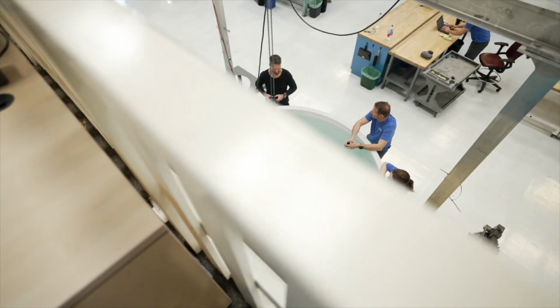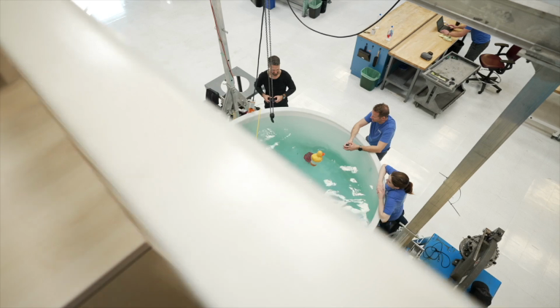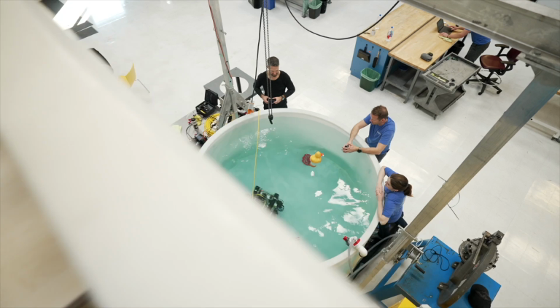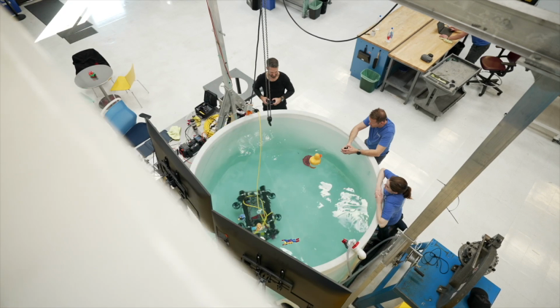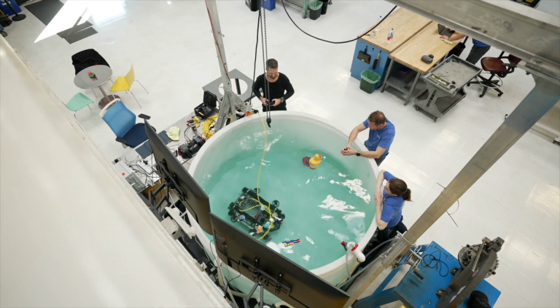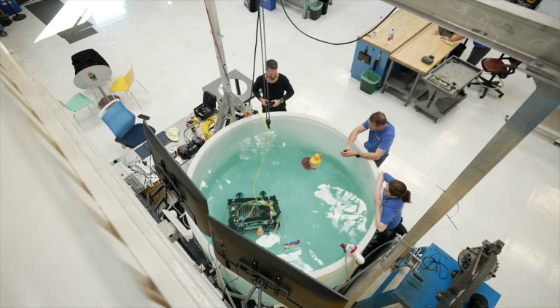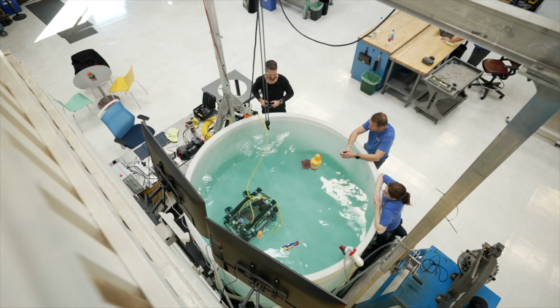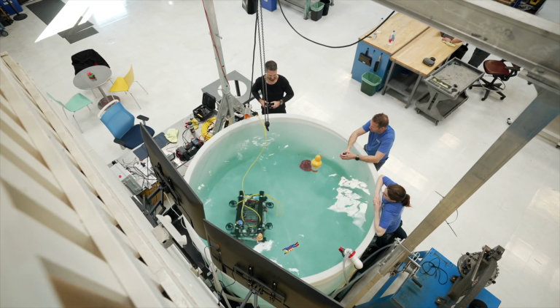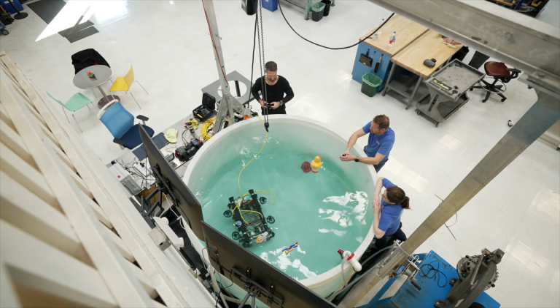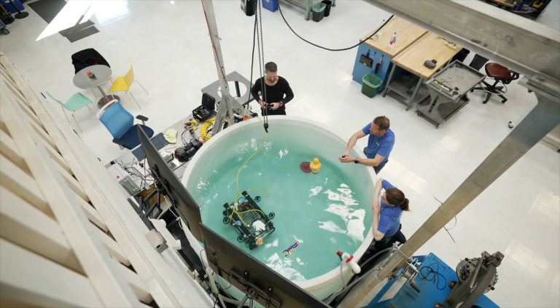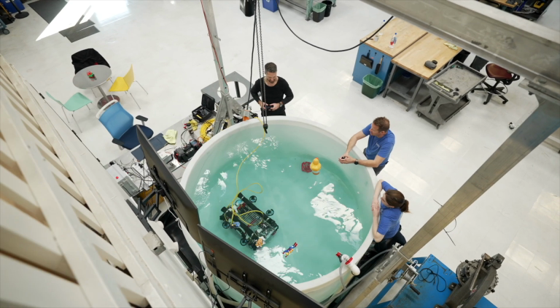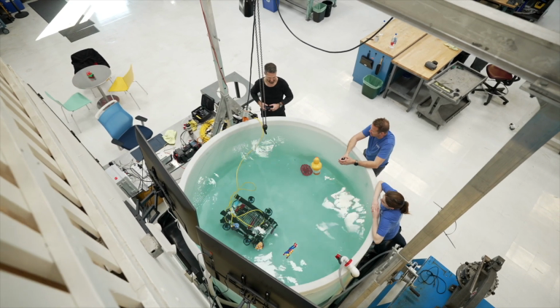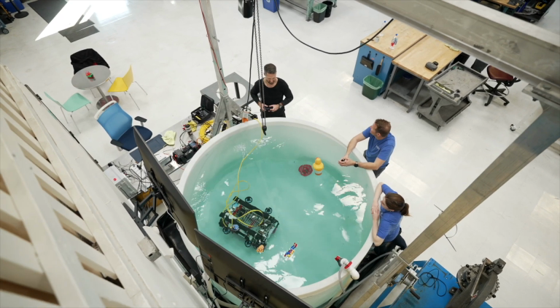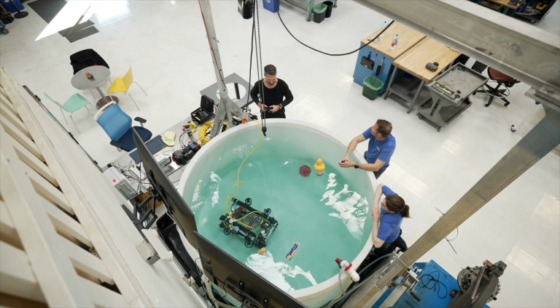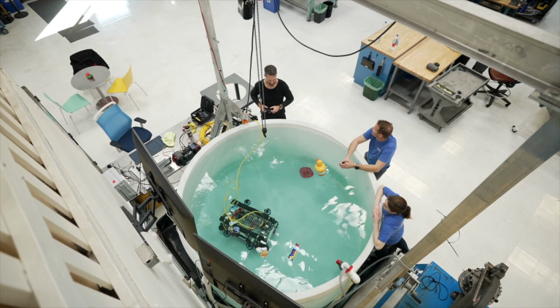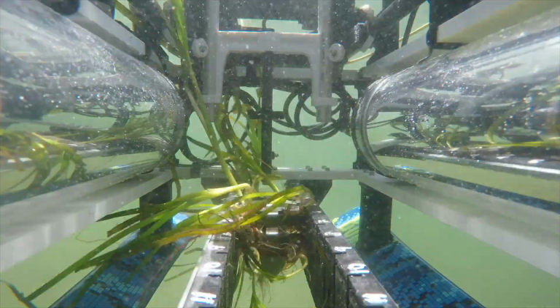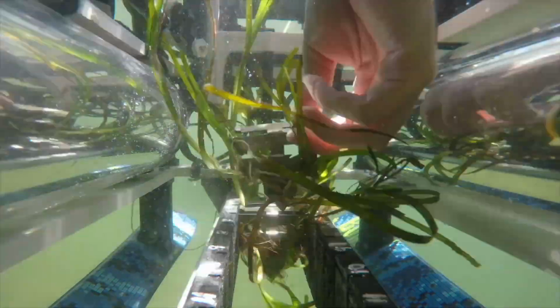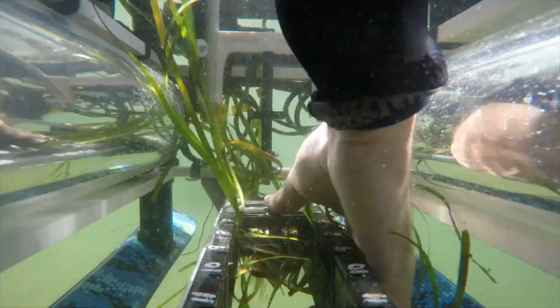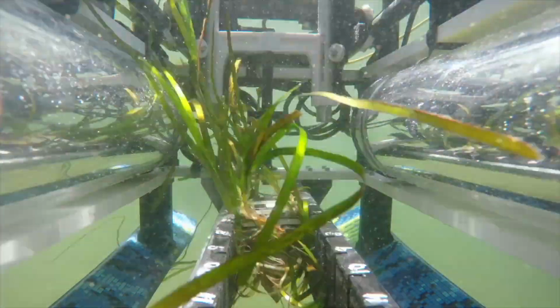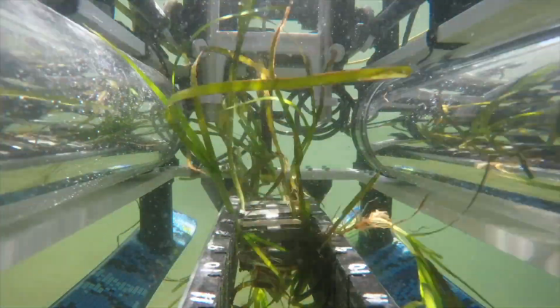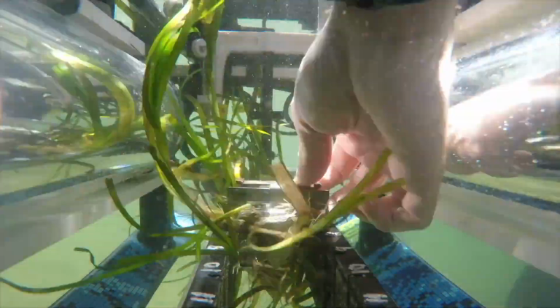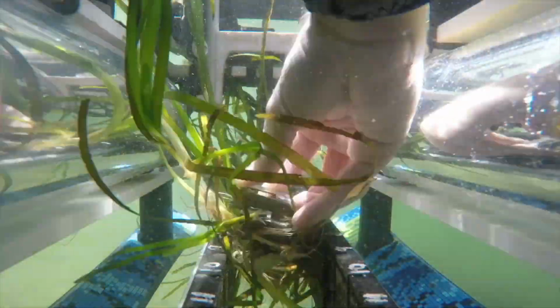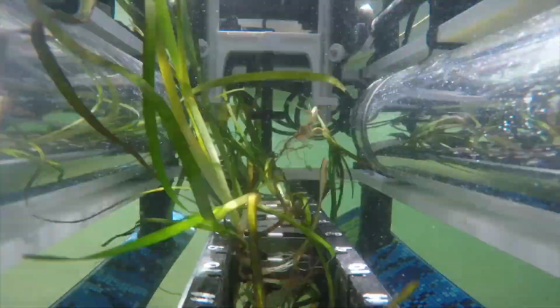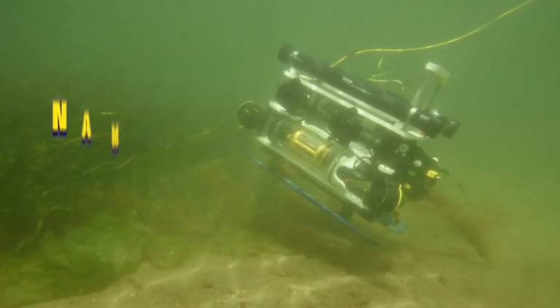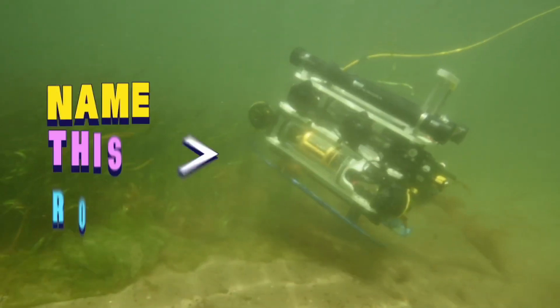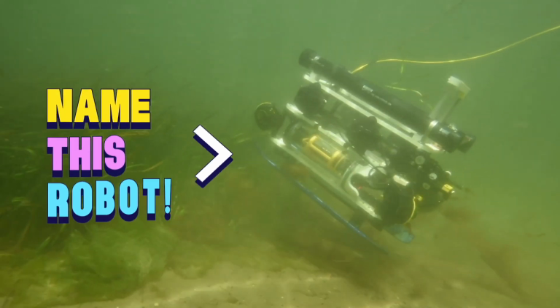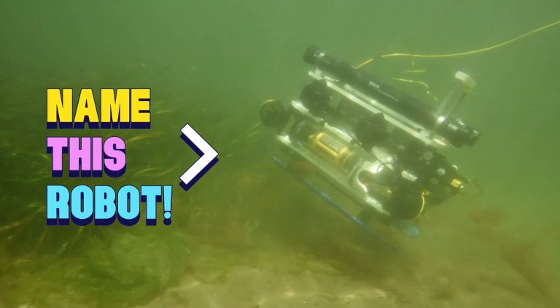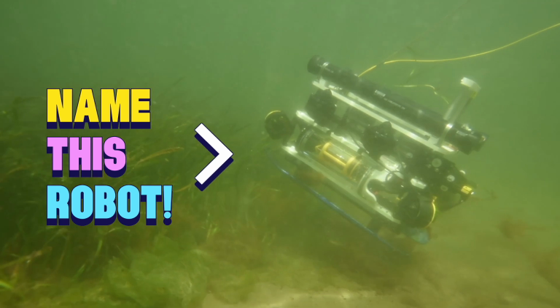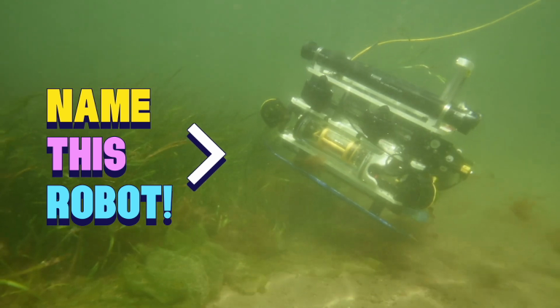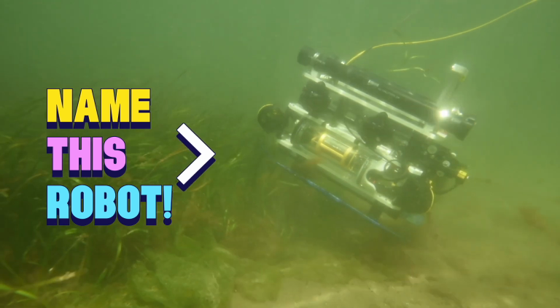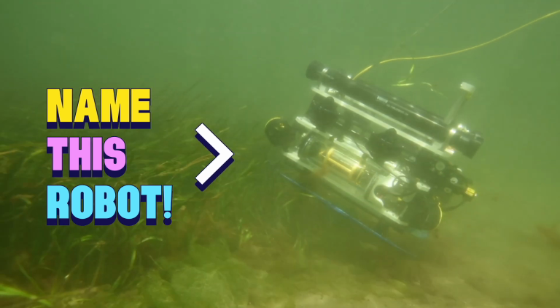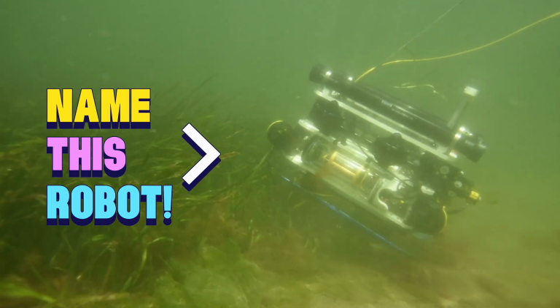Showing you how DDC's members are launching these bad boys into the world, and you might even get to name one.